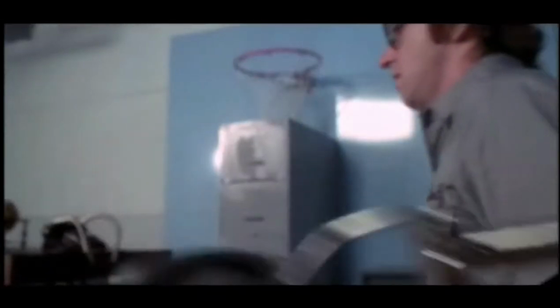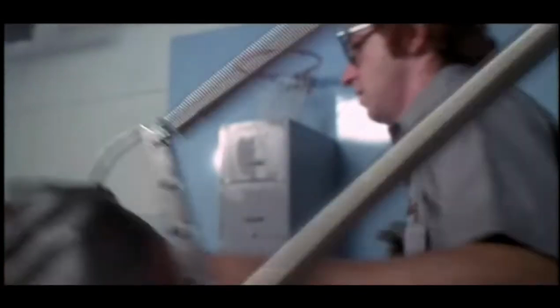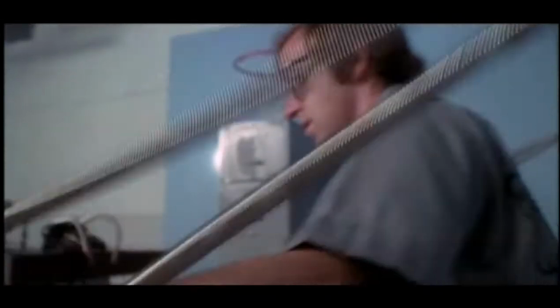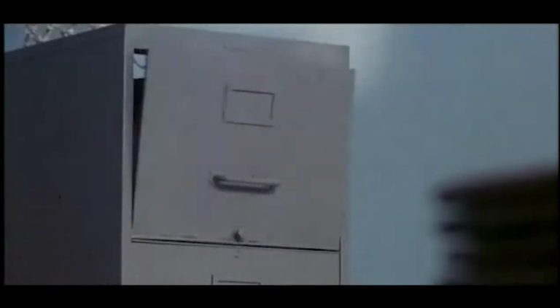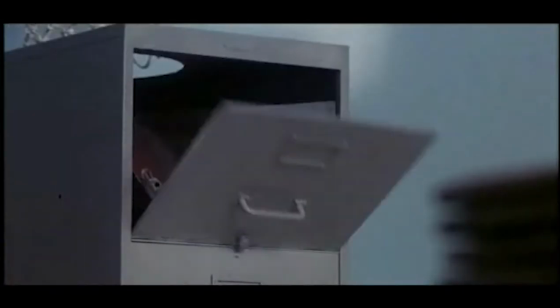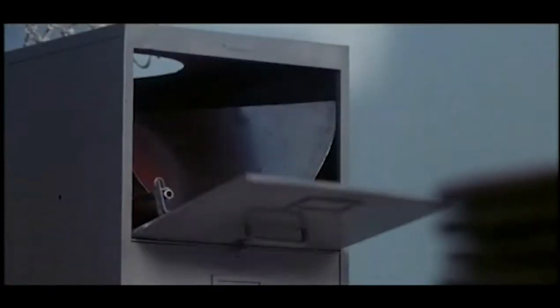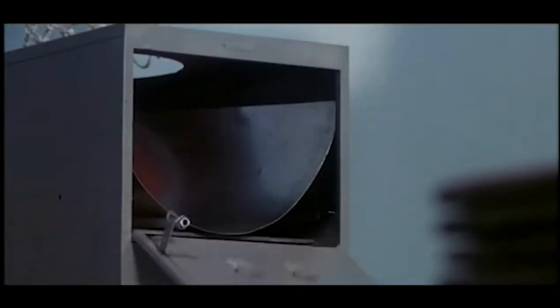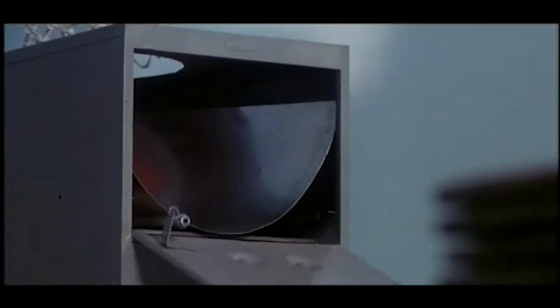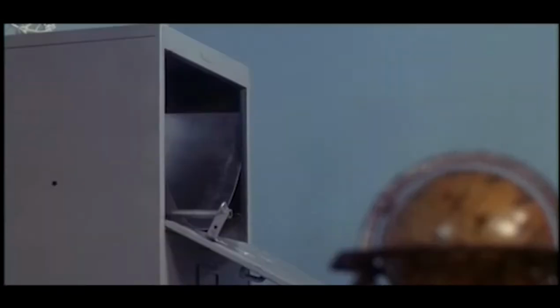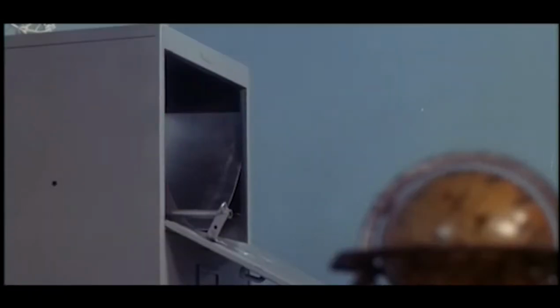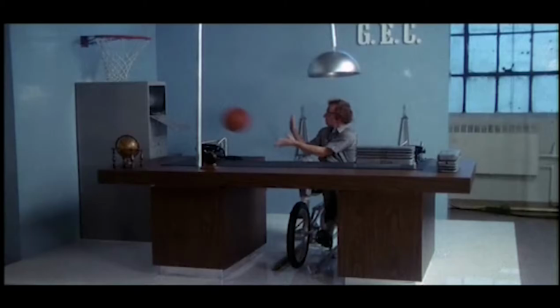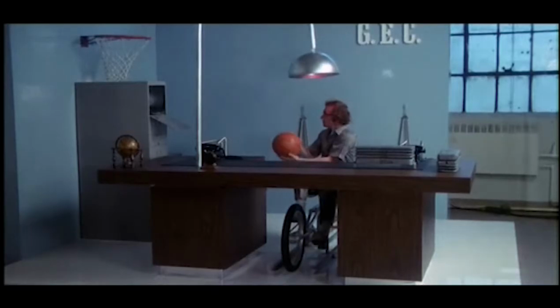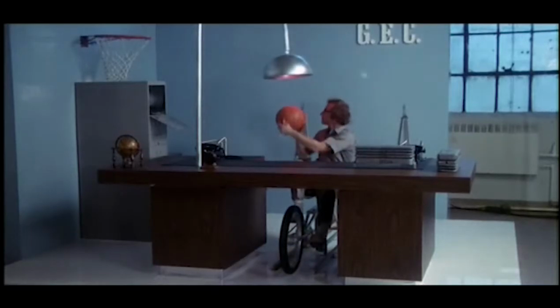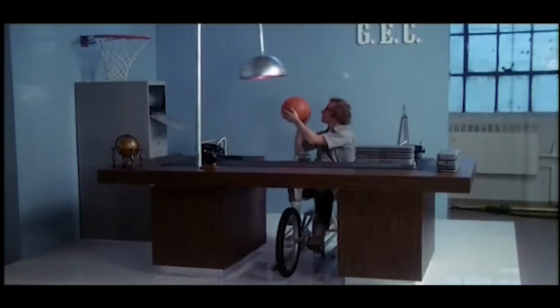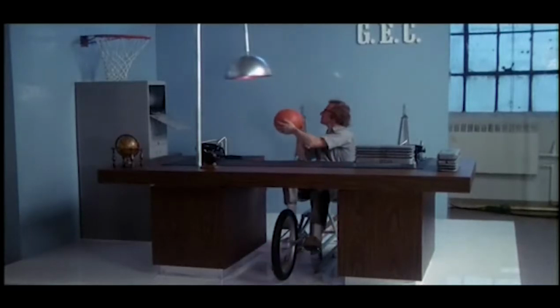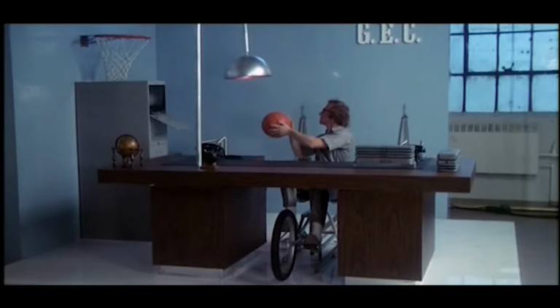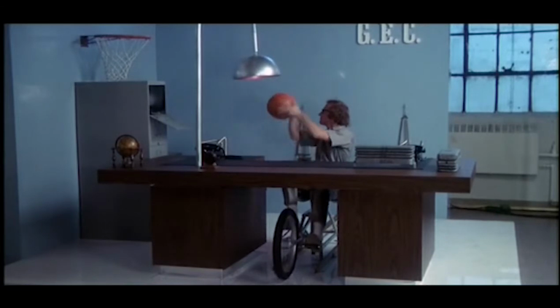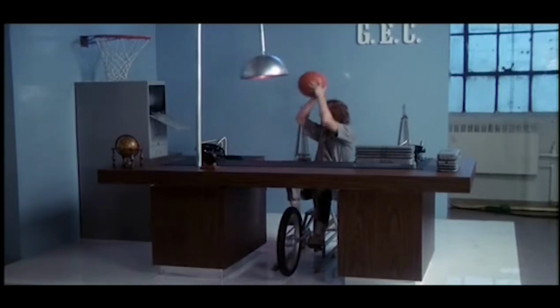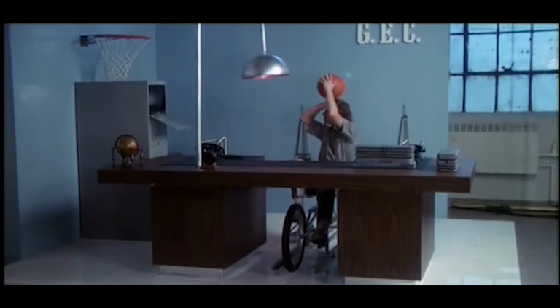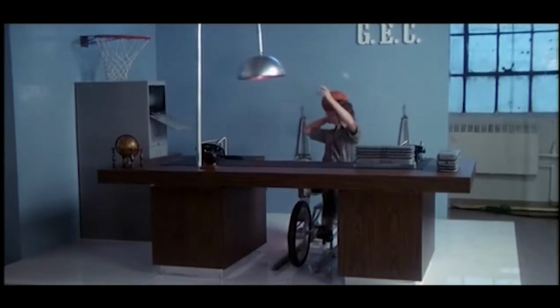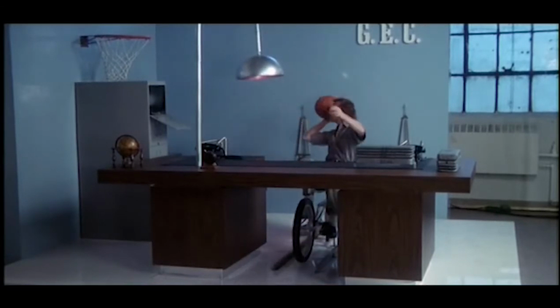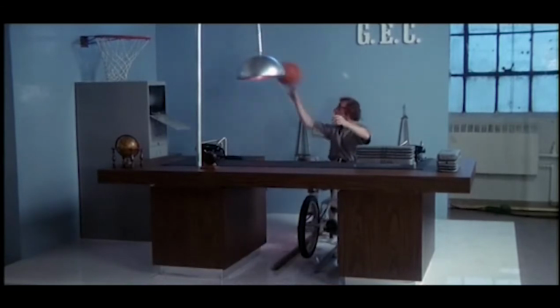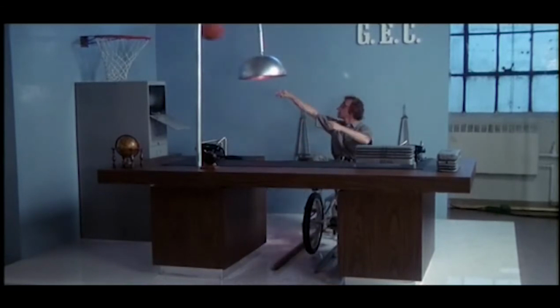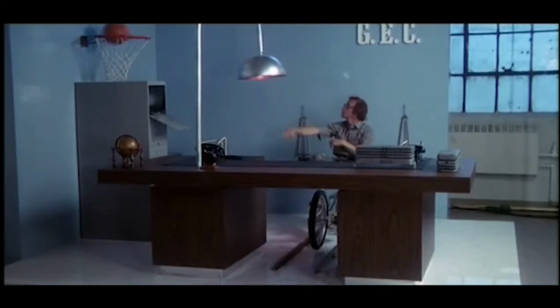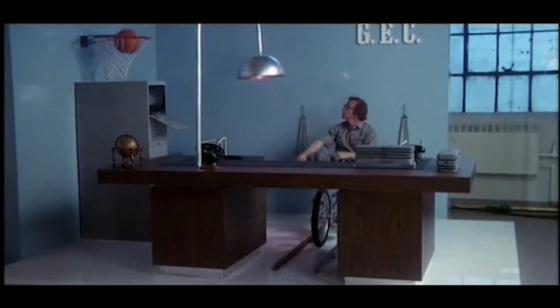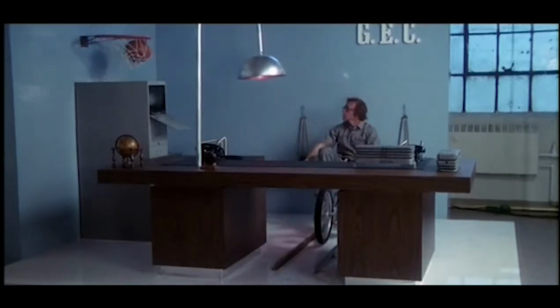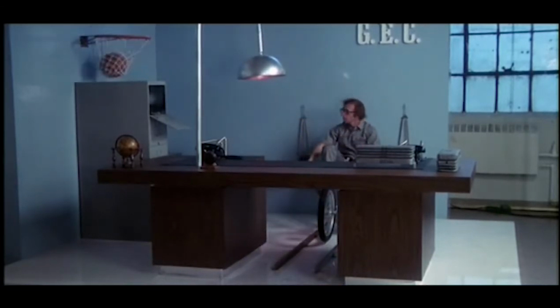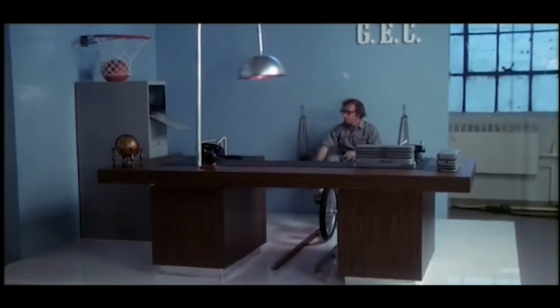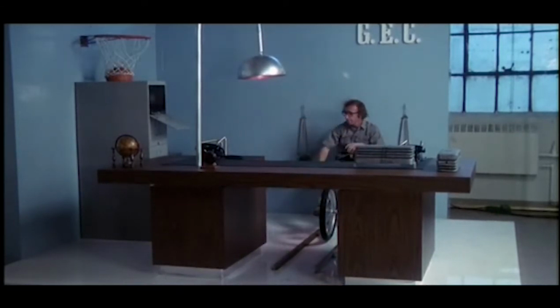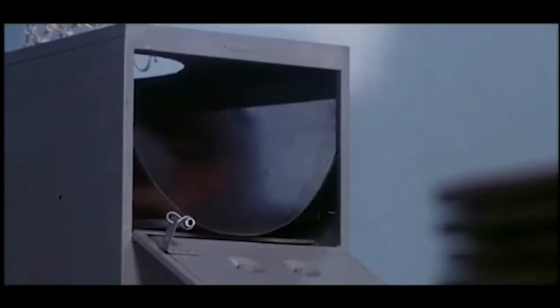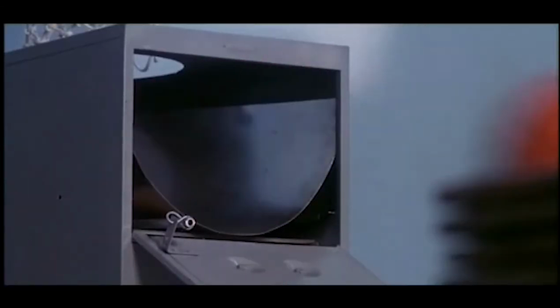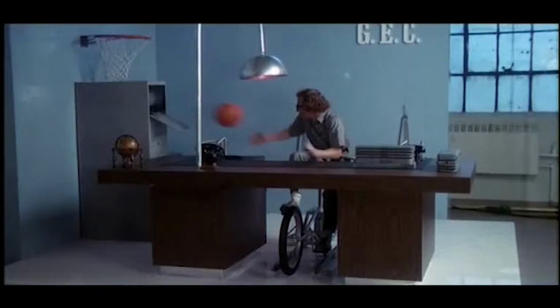Notice the basketballs coming from the side of the machine. The basketballs, as they're handled by Mr. Mellish, develop reflexes.